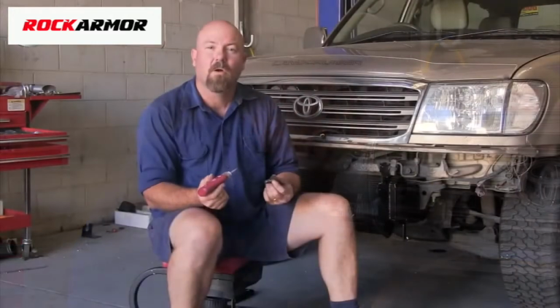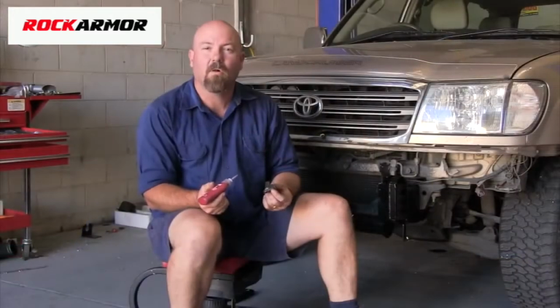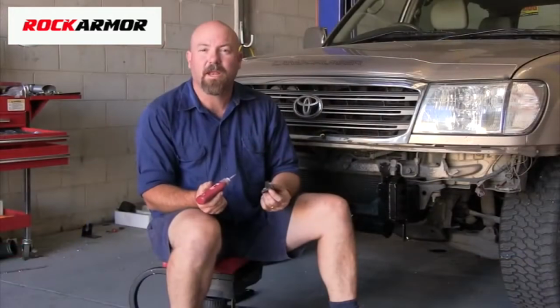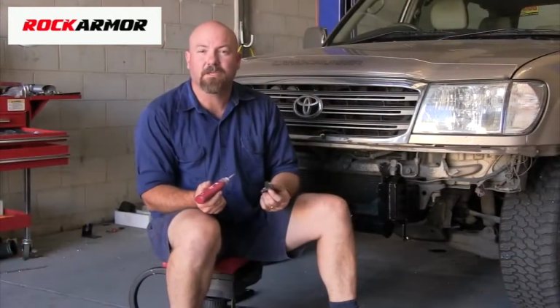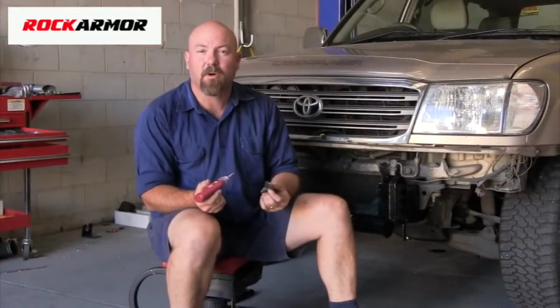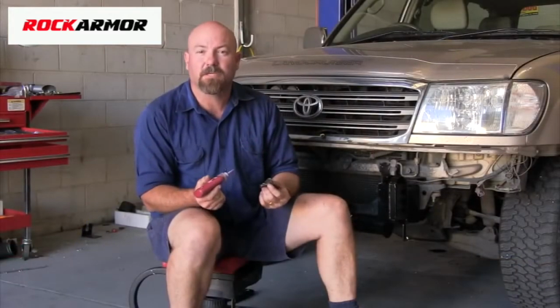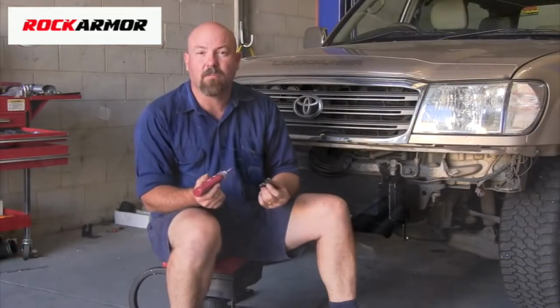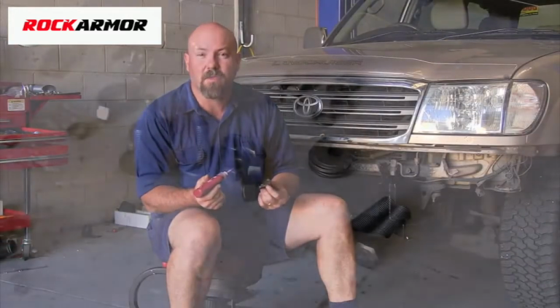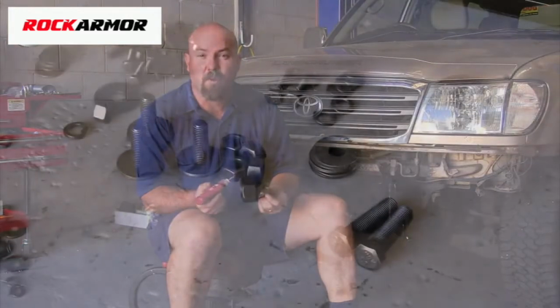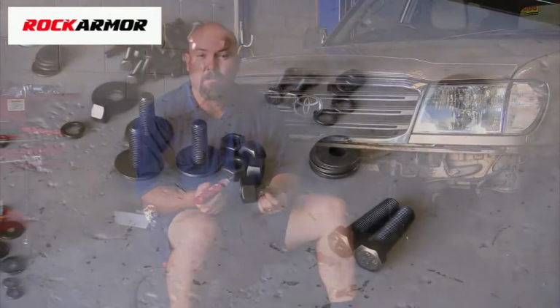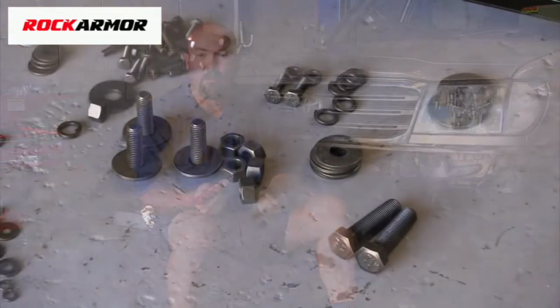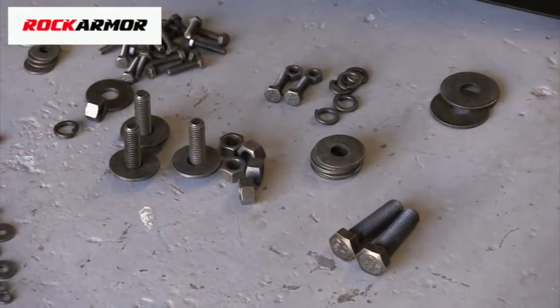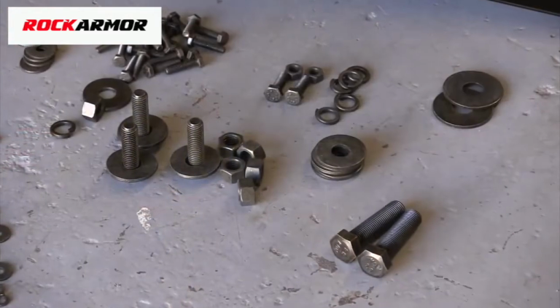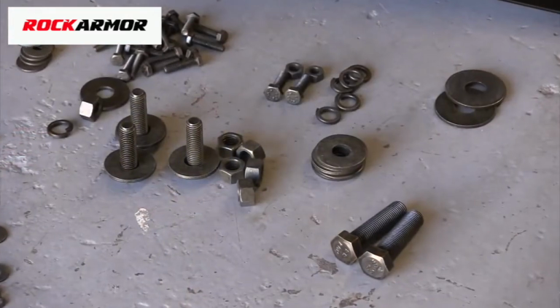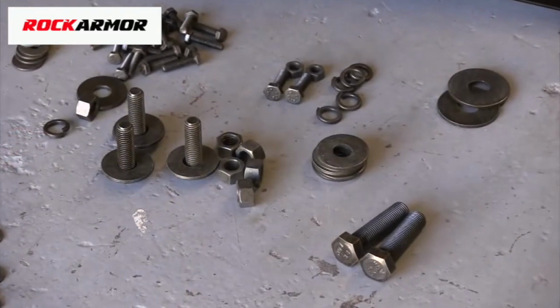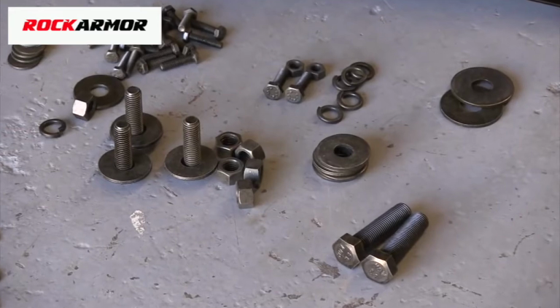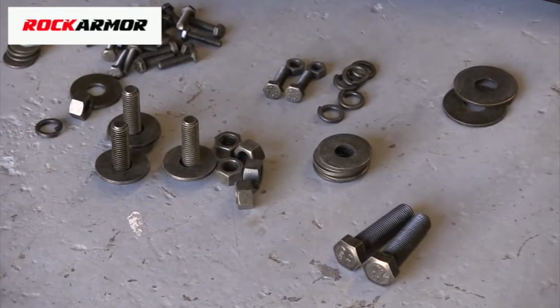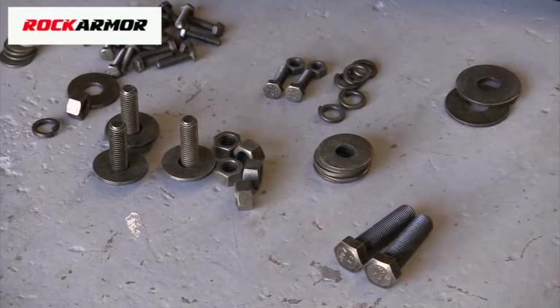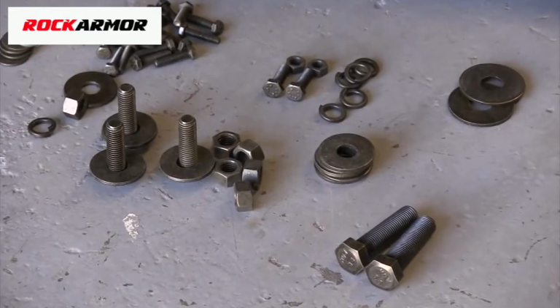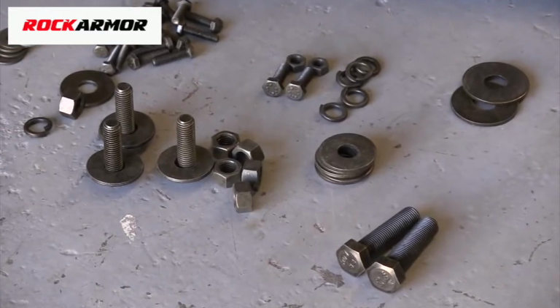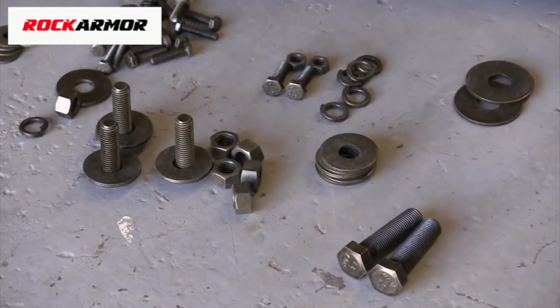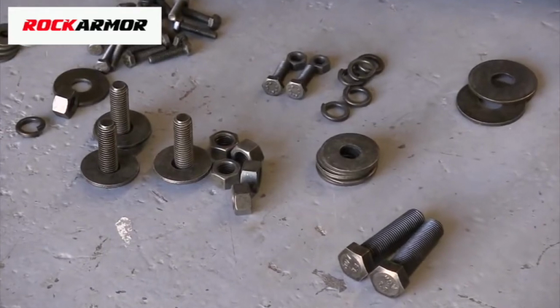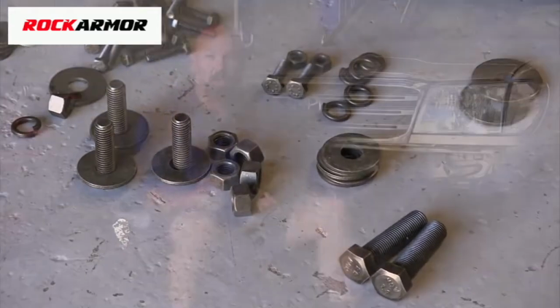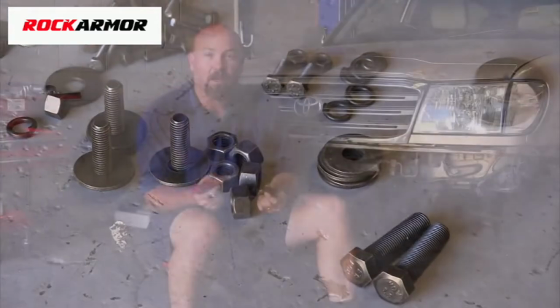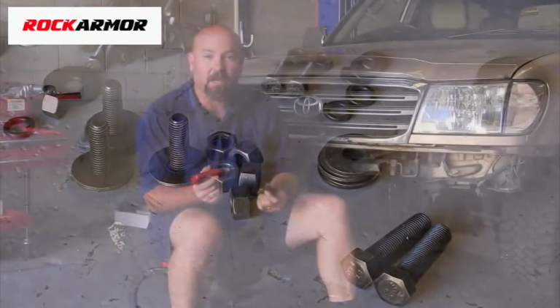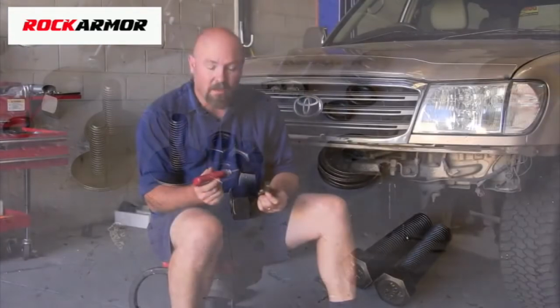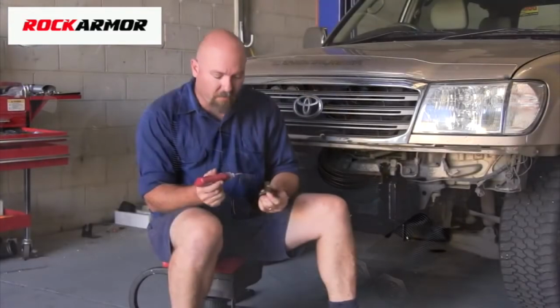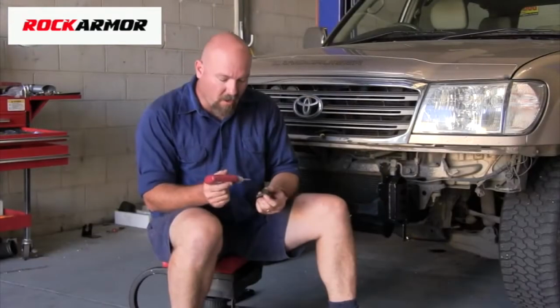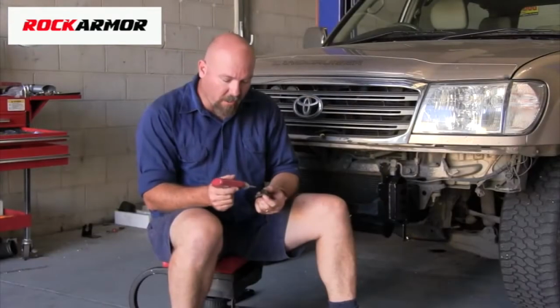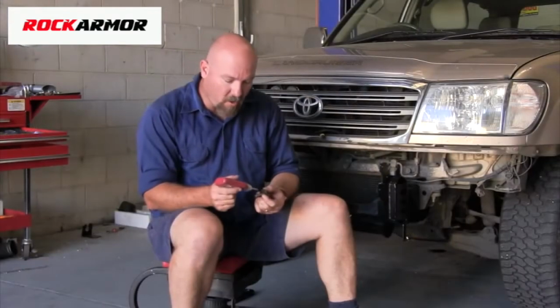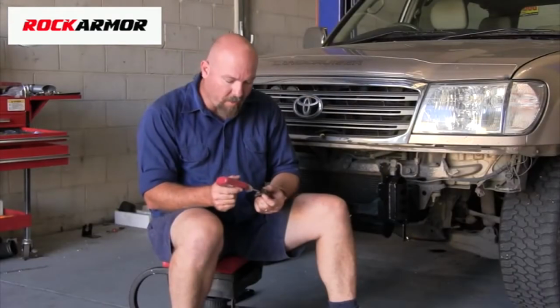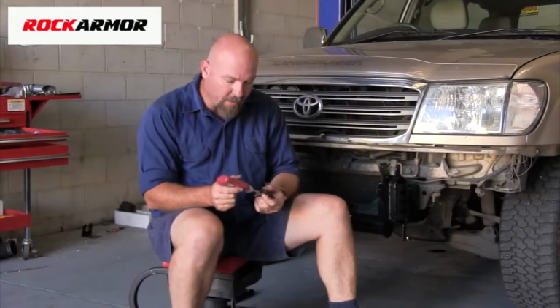All the nuts and bolts come with the appropriate washers, but we still recommend a good quality thread locking compound.